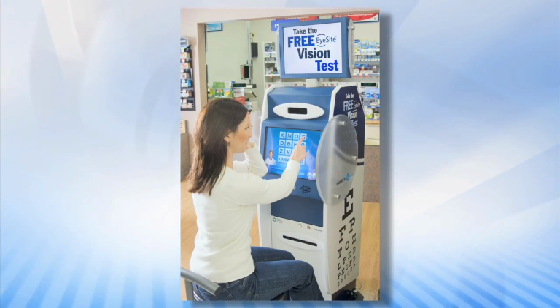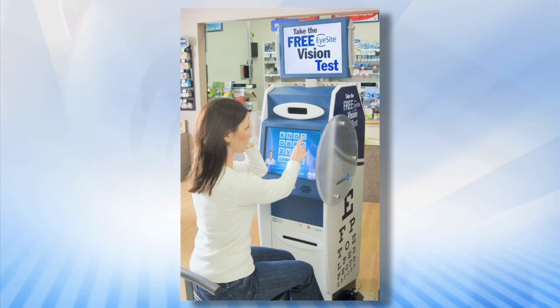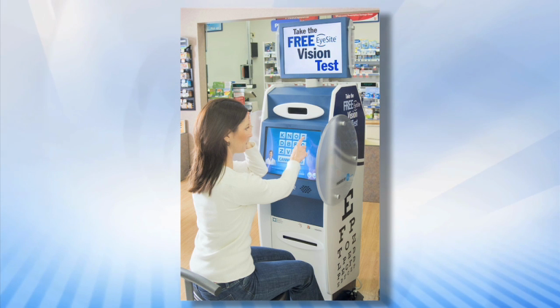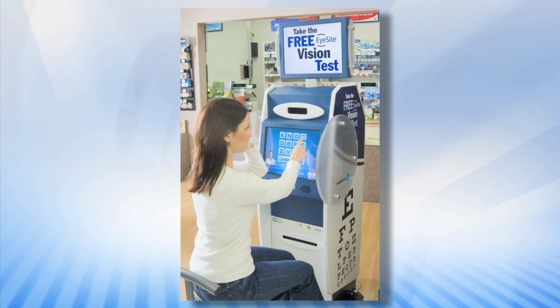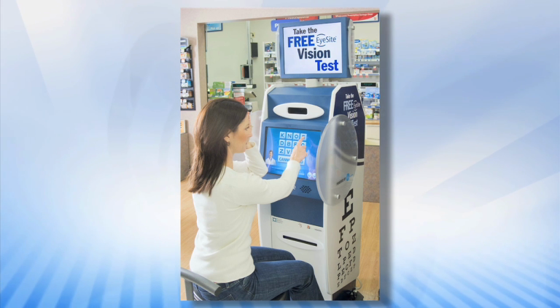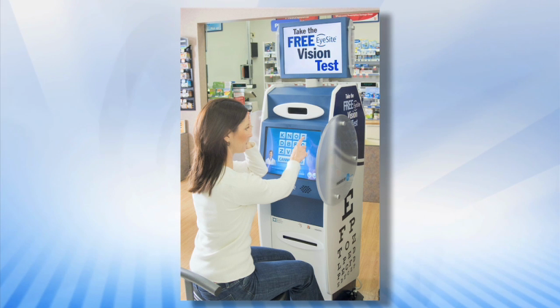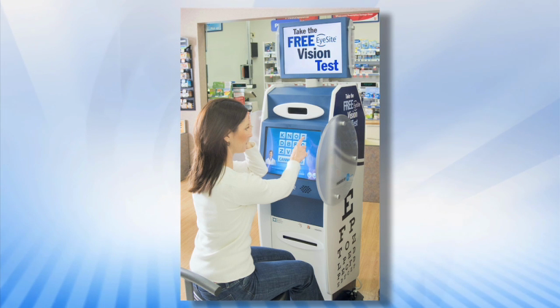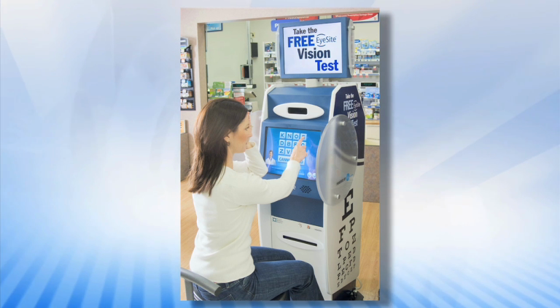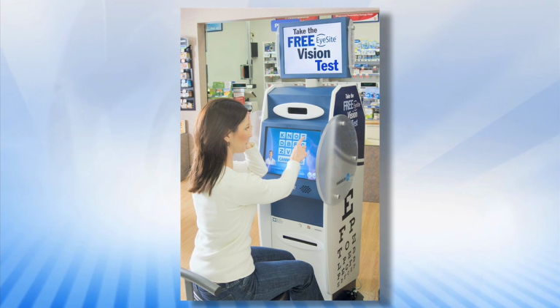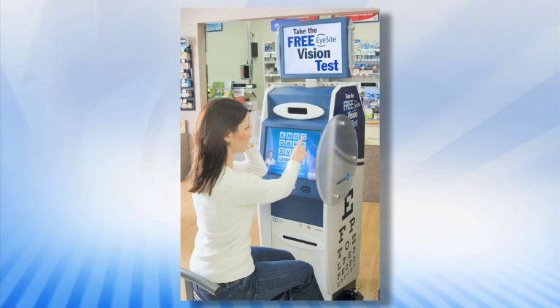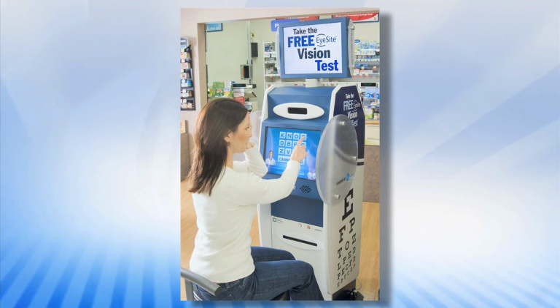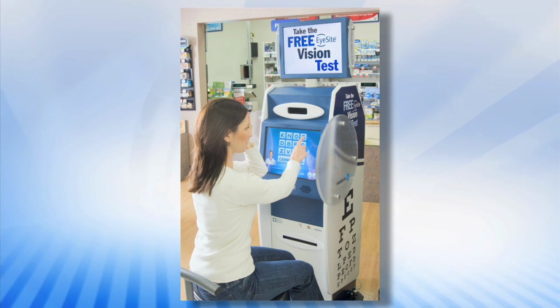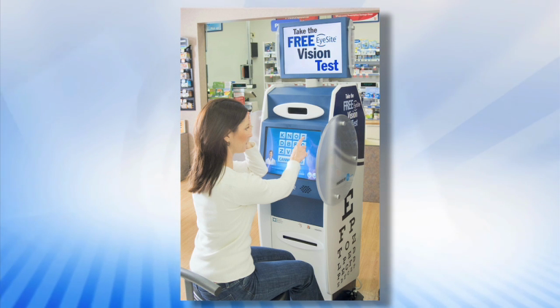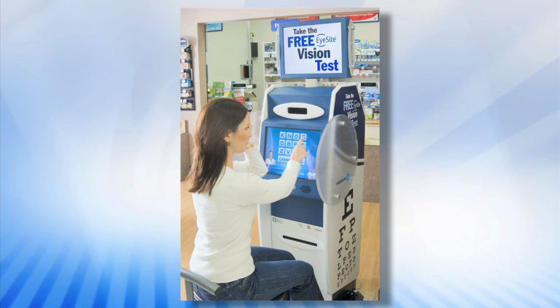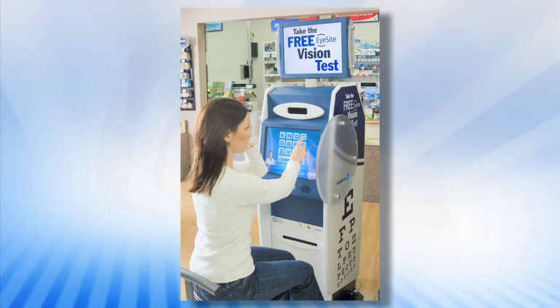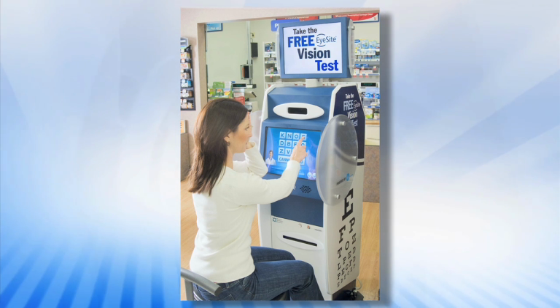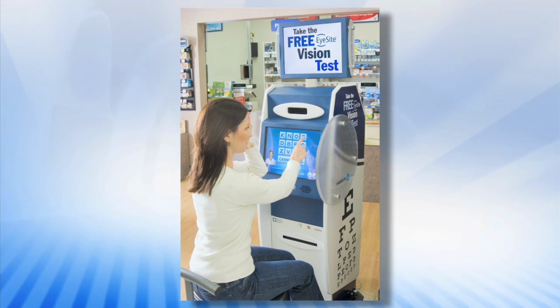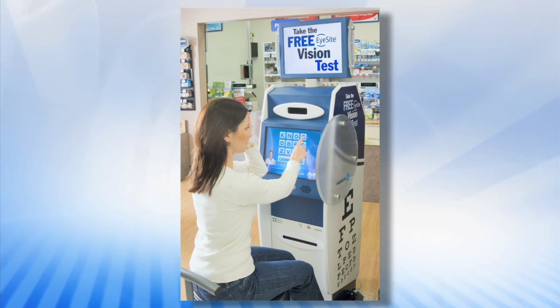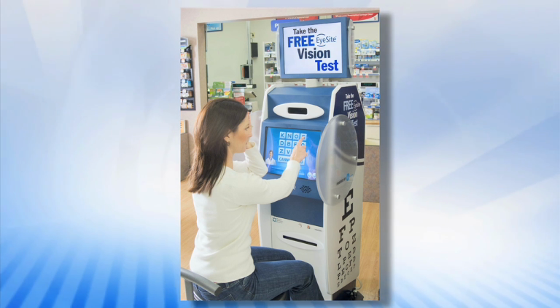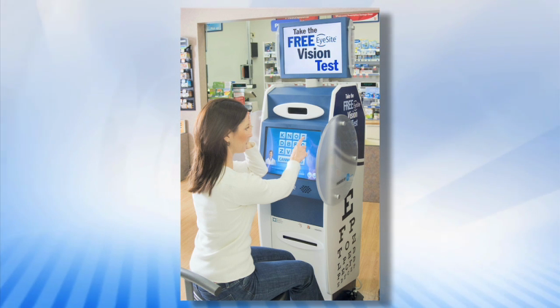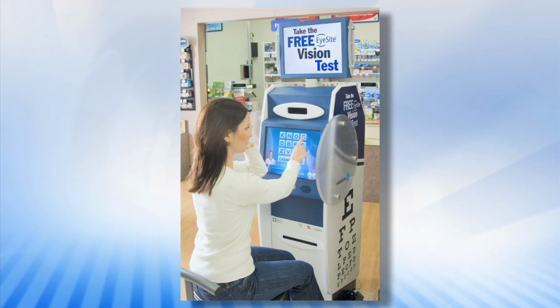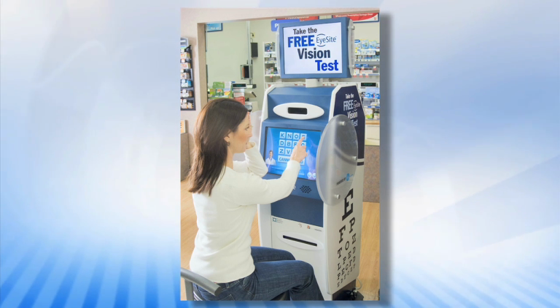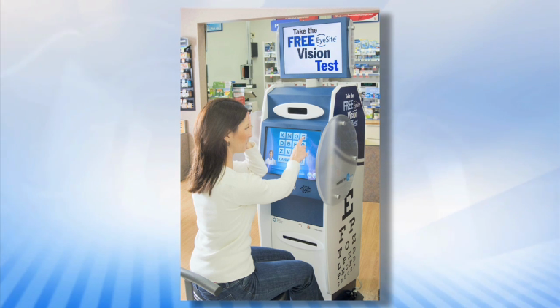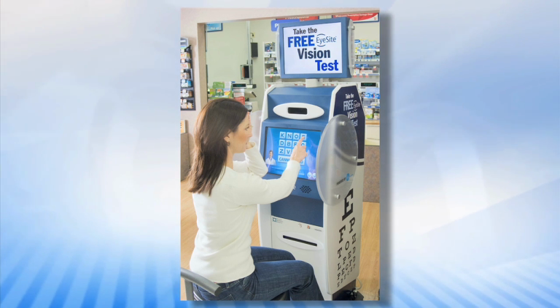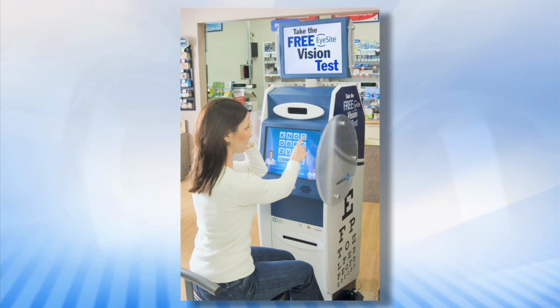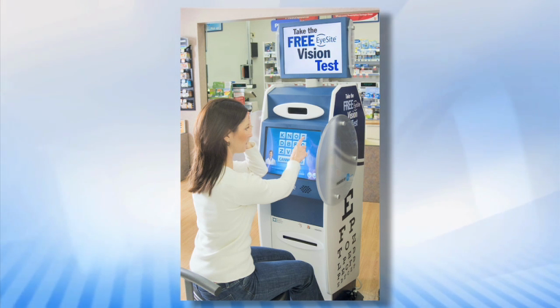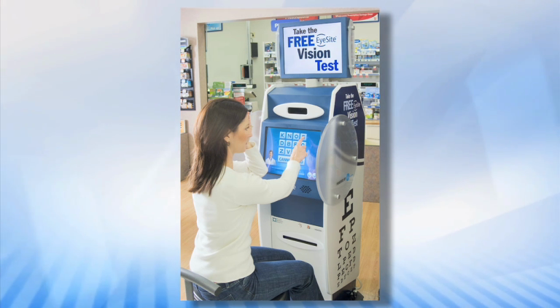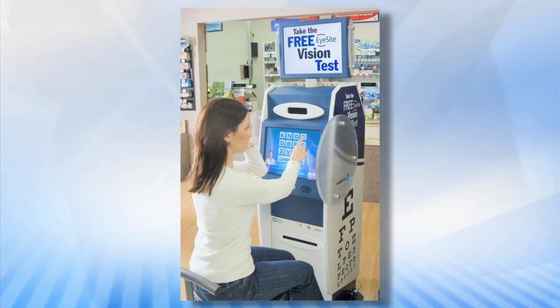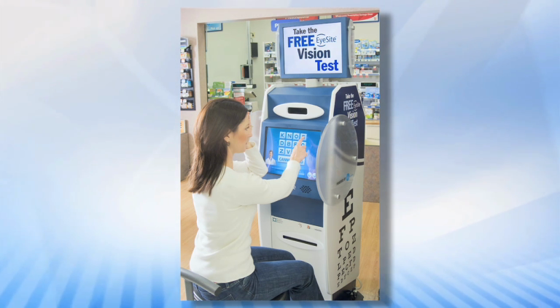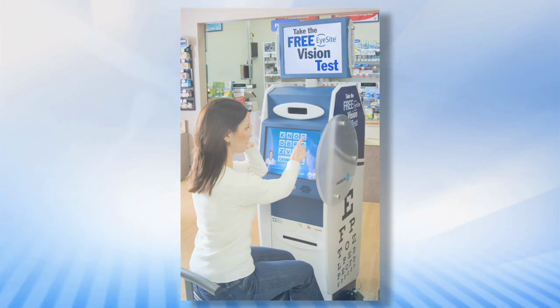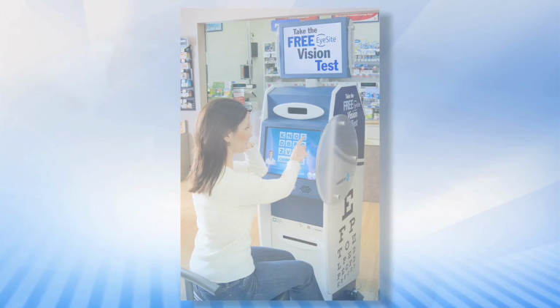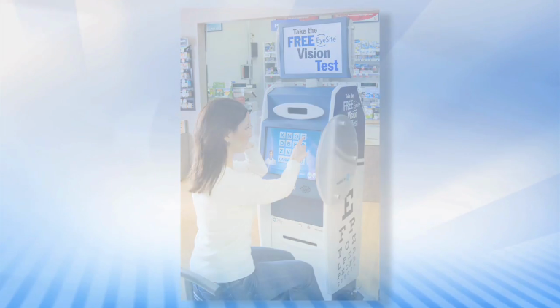EyeSight — it's free, quick, easy, and coming to a retailer near you.